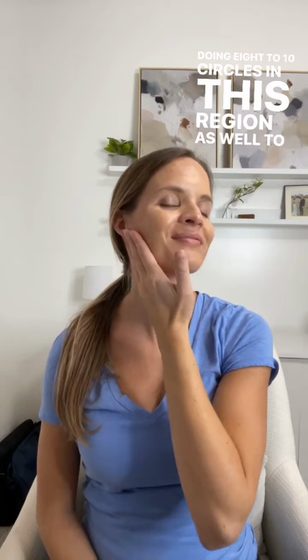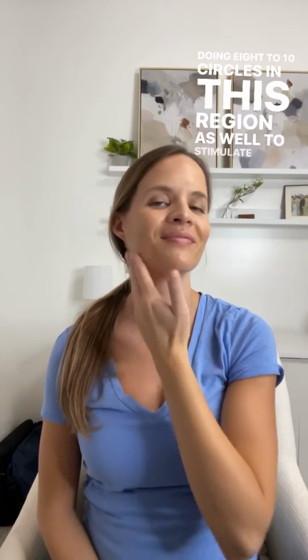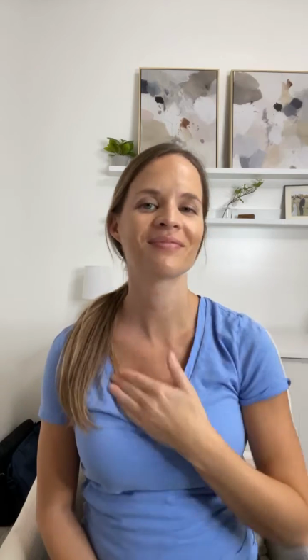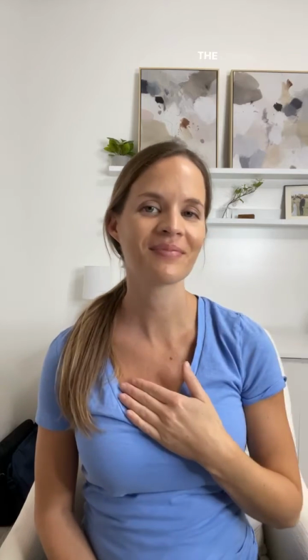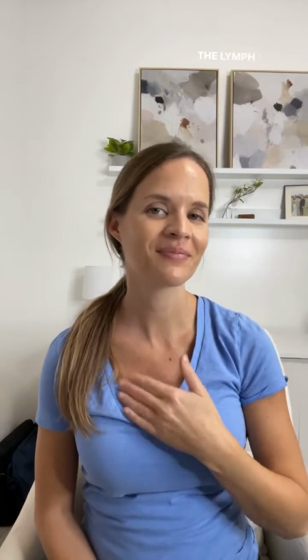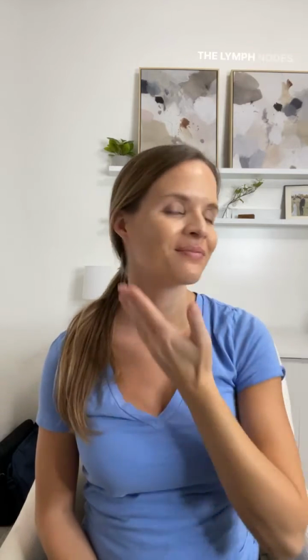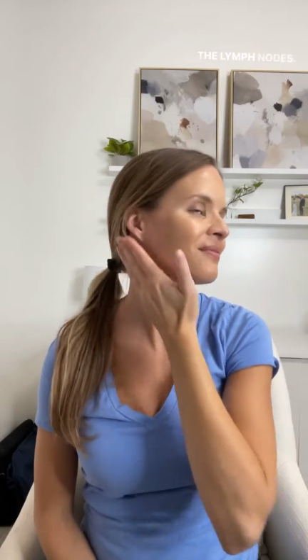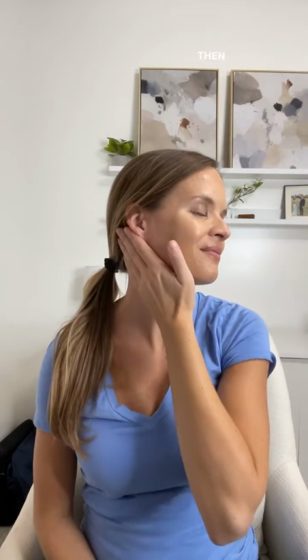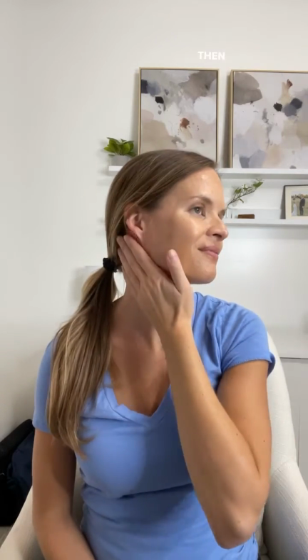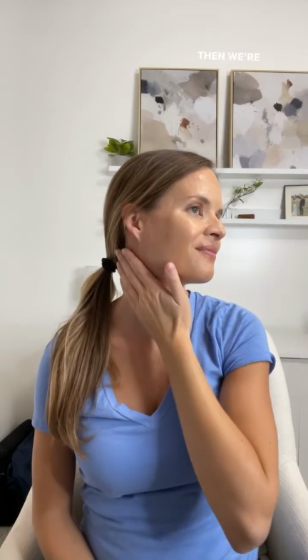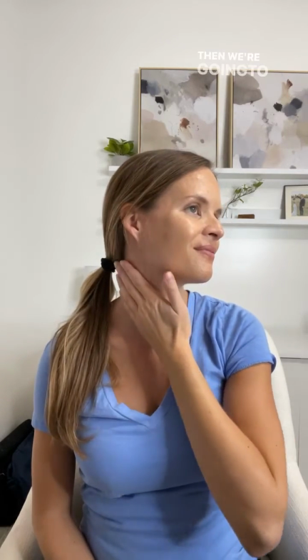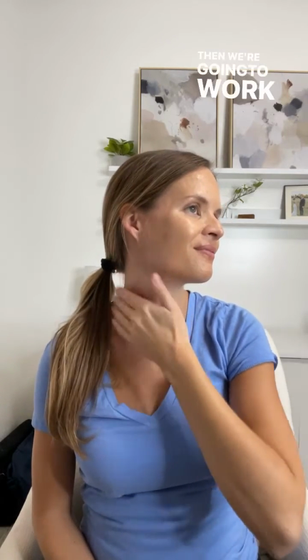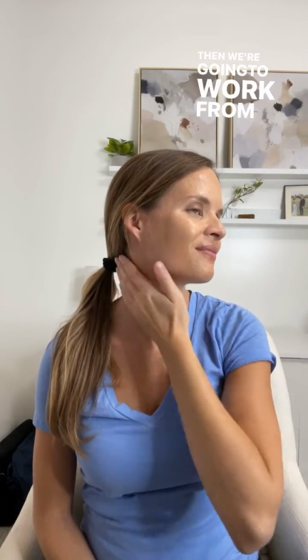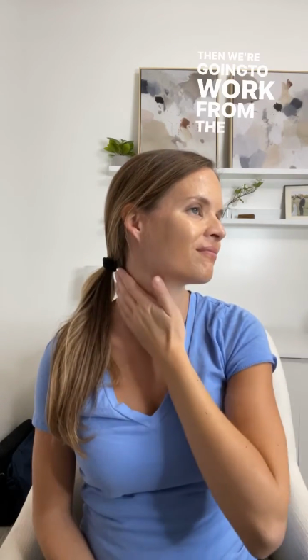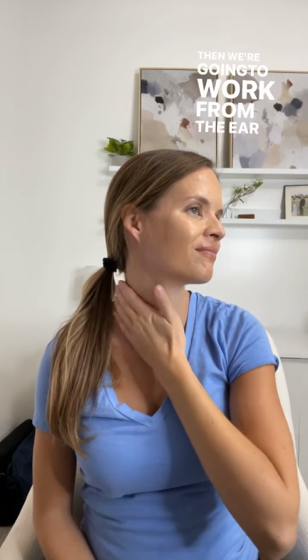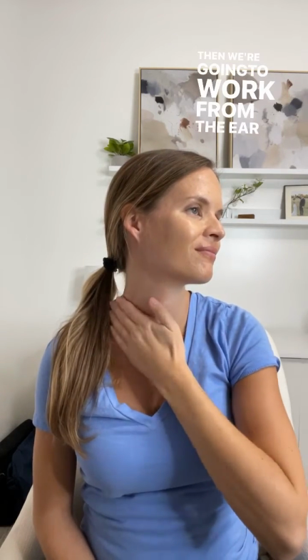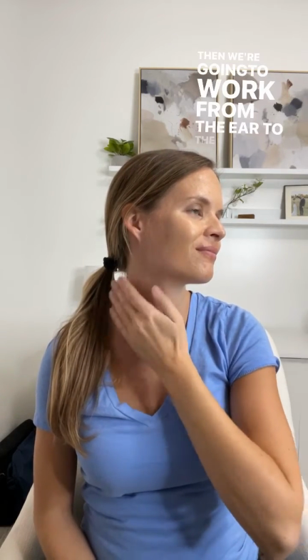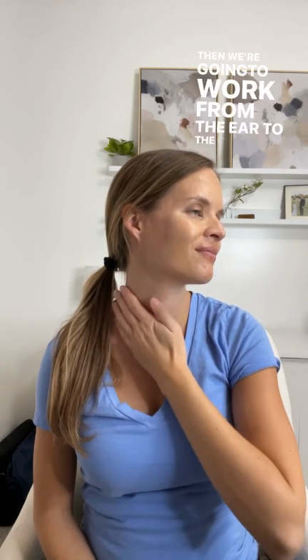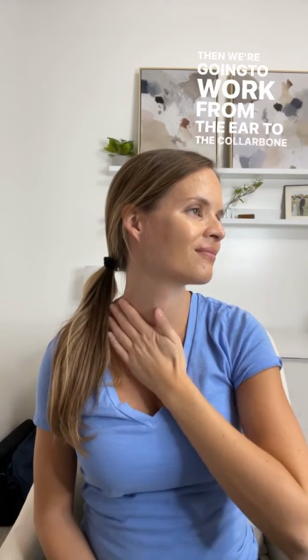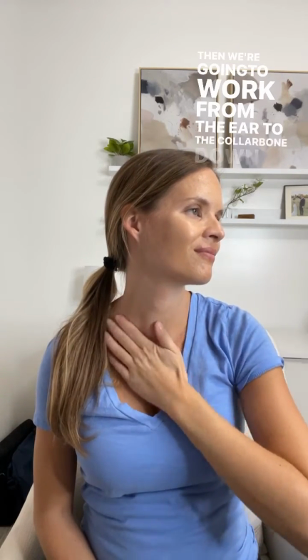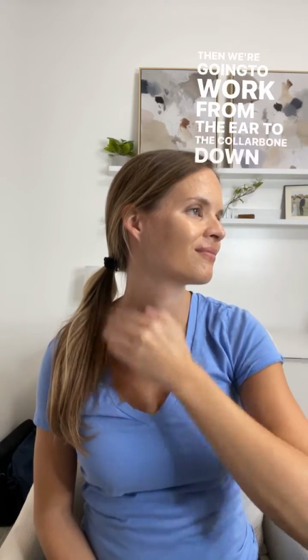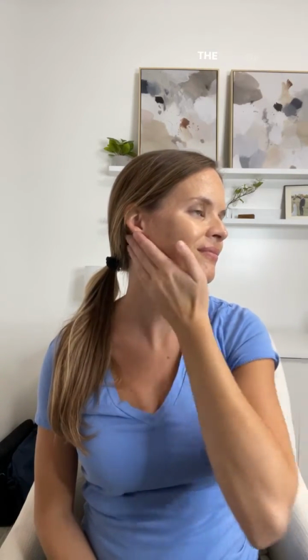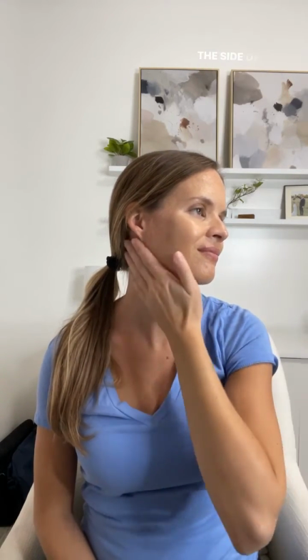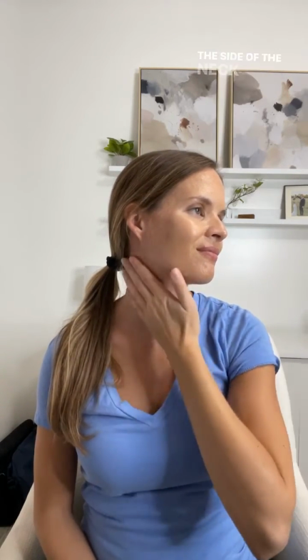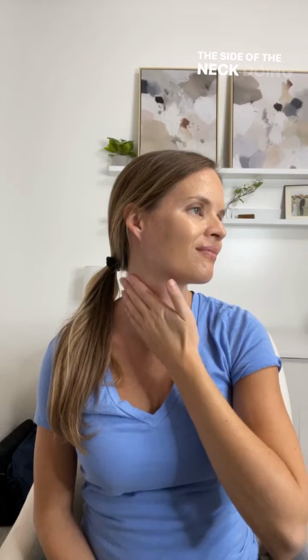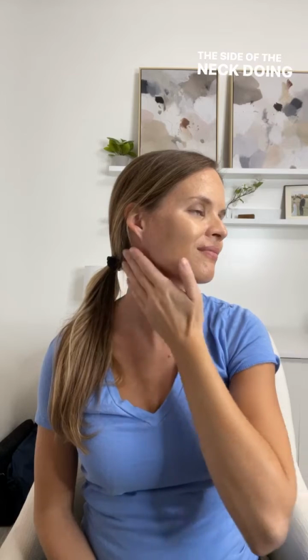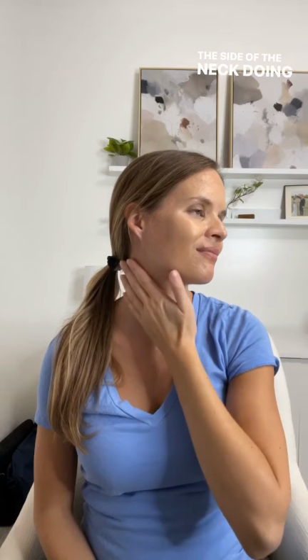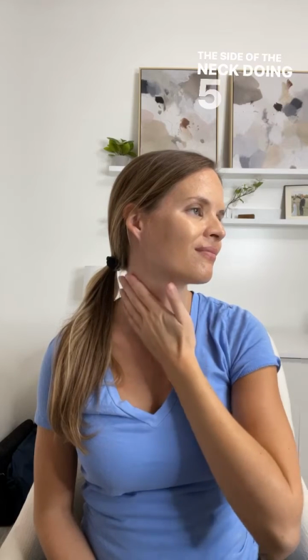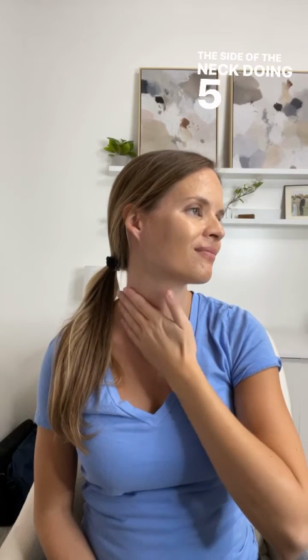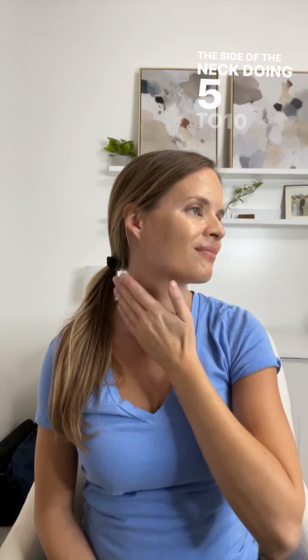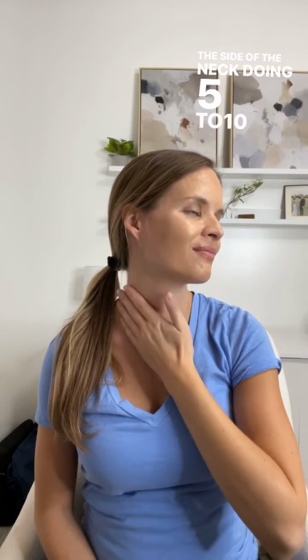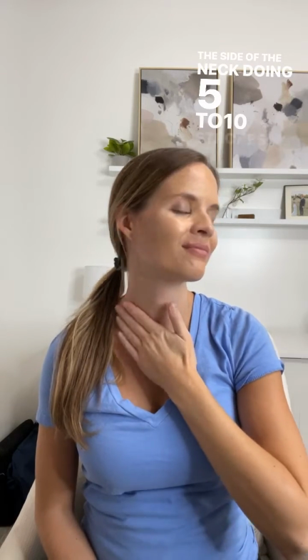Then we want to clear the area by moving the fluid down the side of the neck from the ear towards the collarbone, eight to ten times.